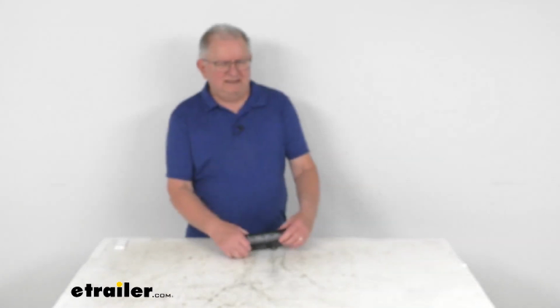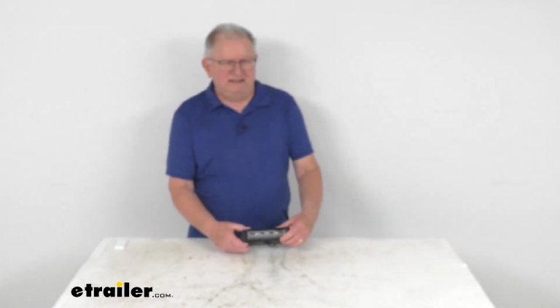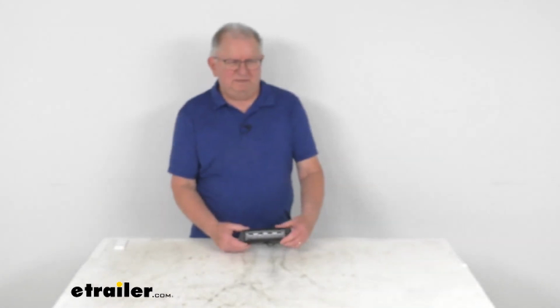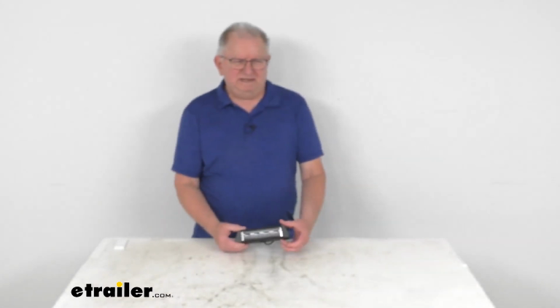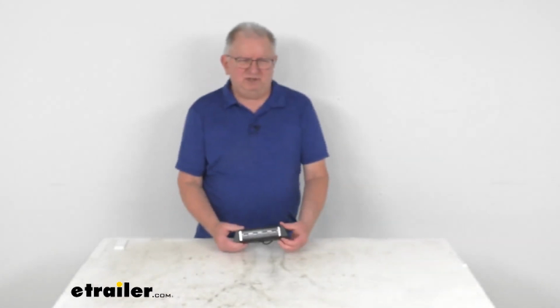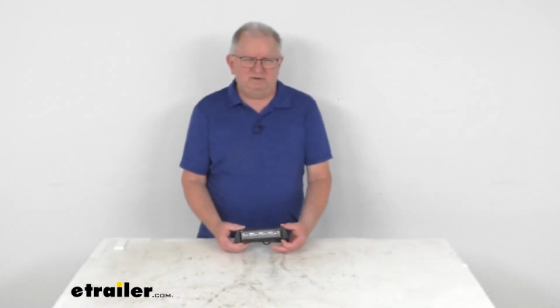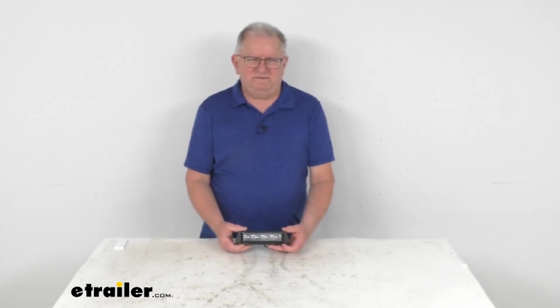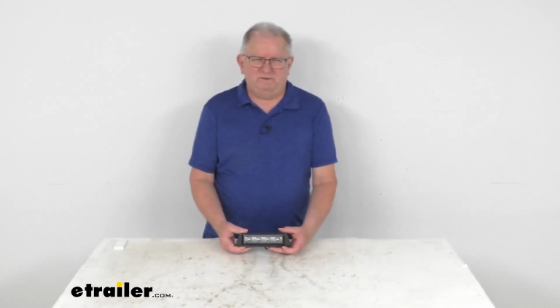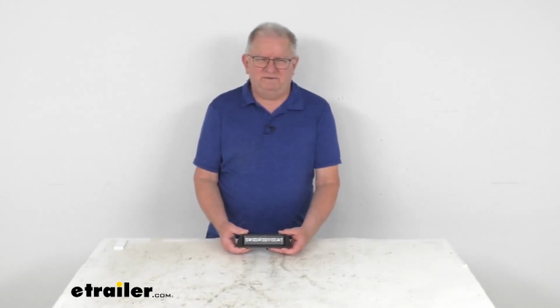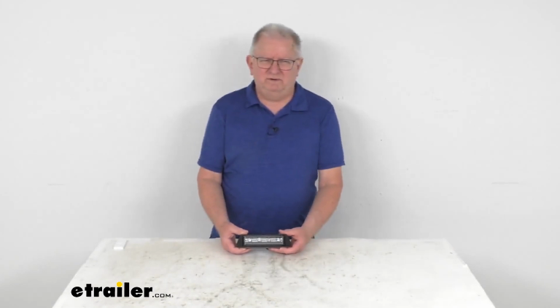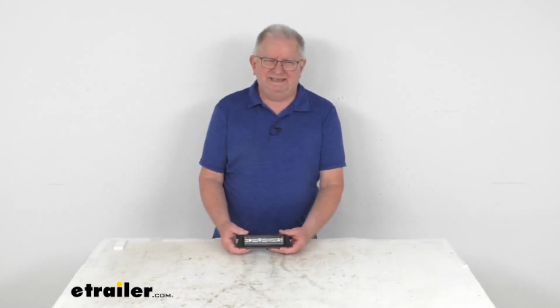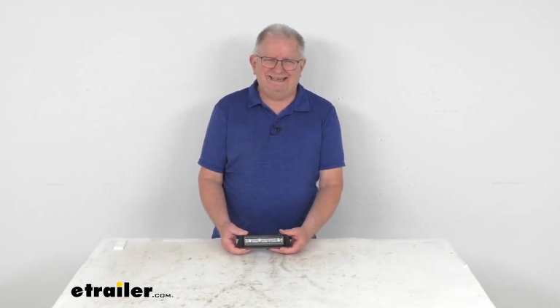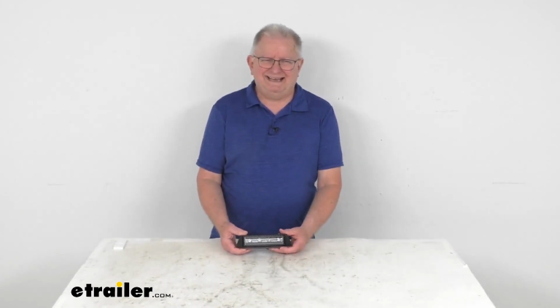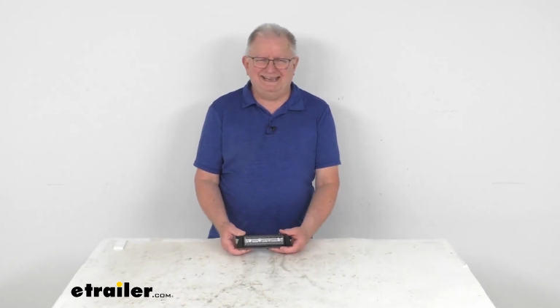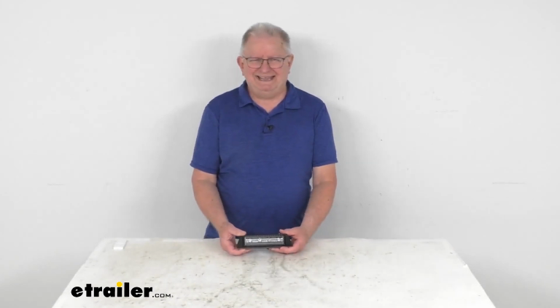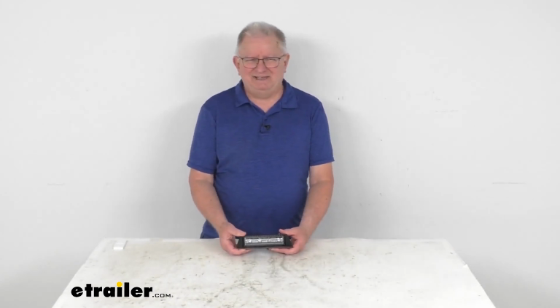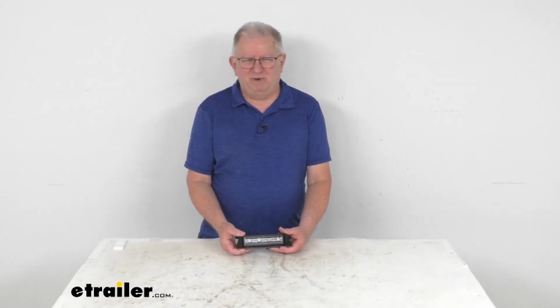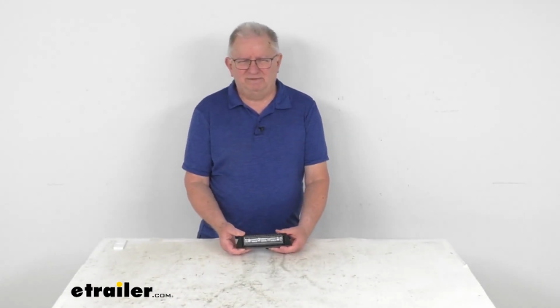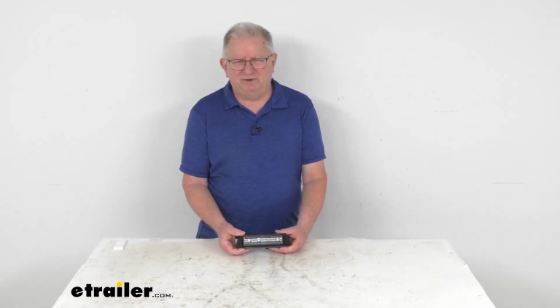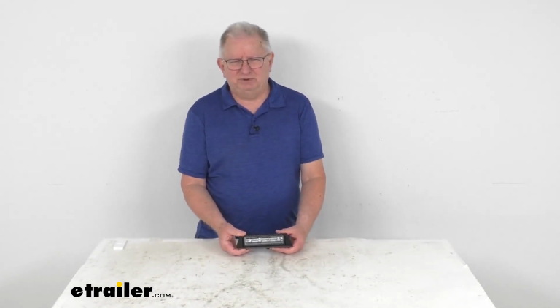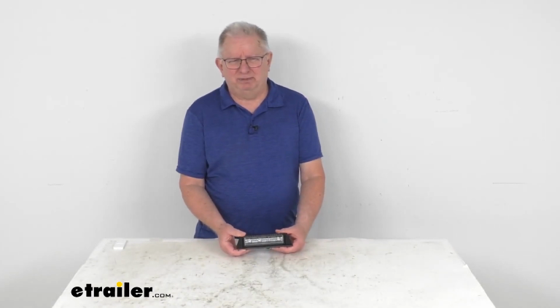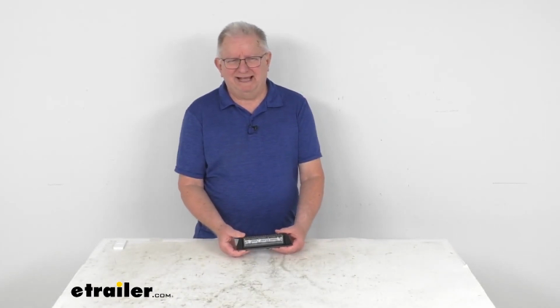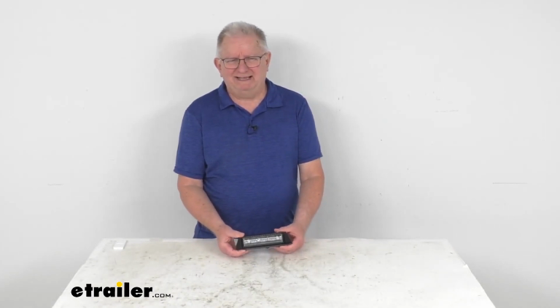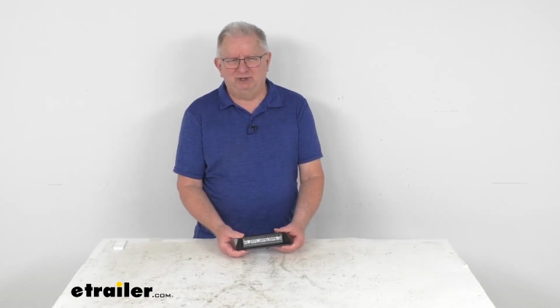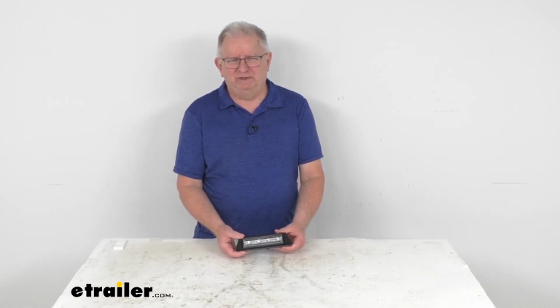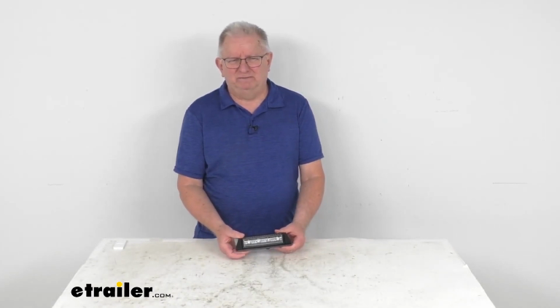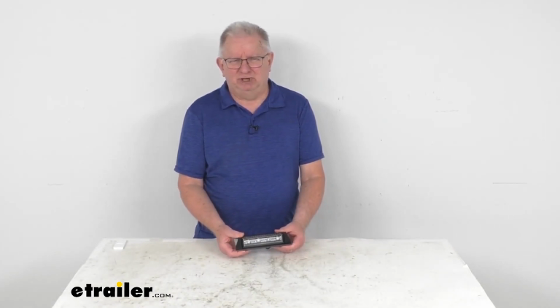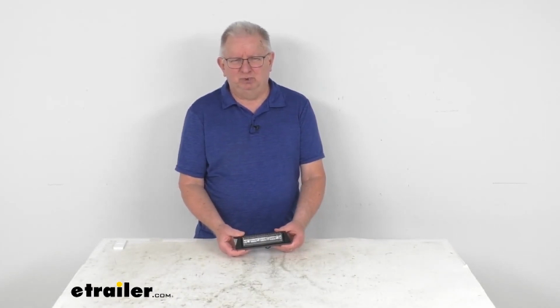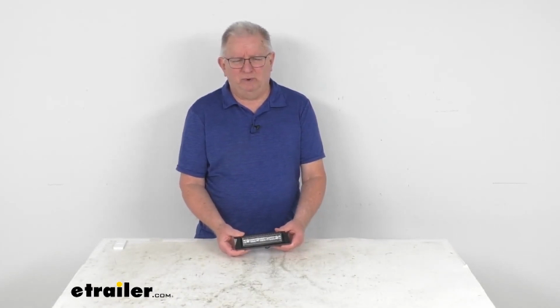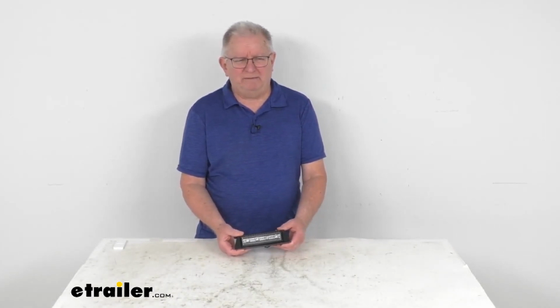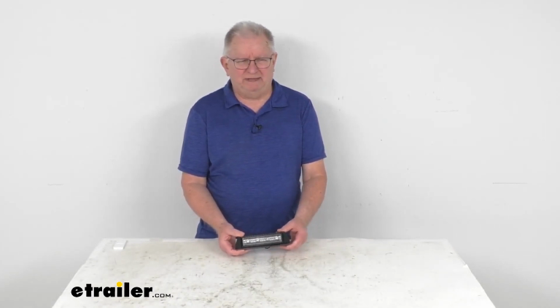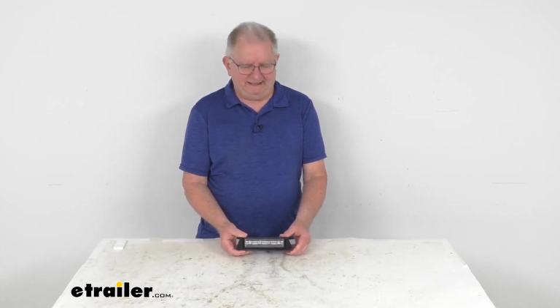That should do it for the review on the Technique 12-volt black aluminum load ramp light.